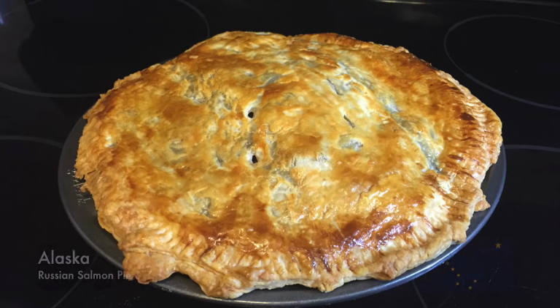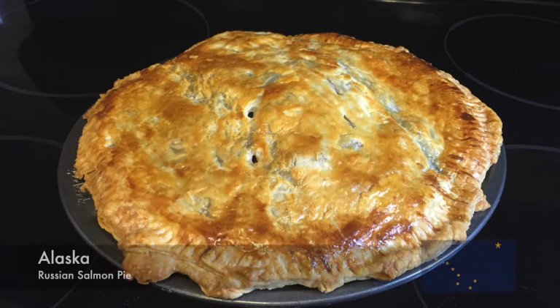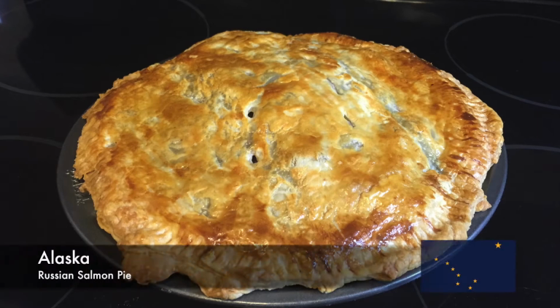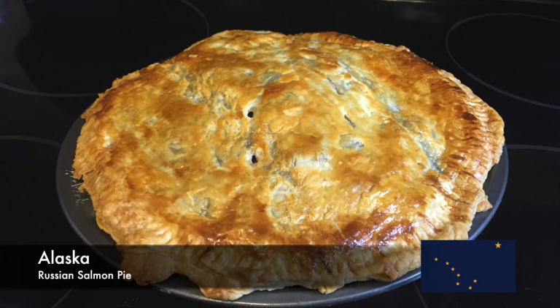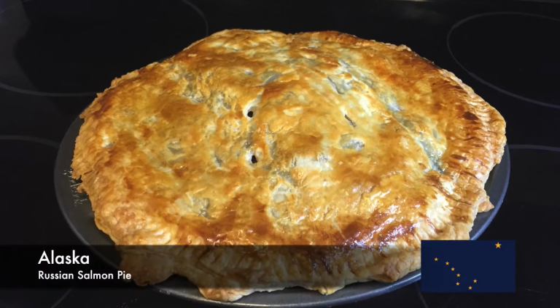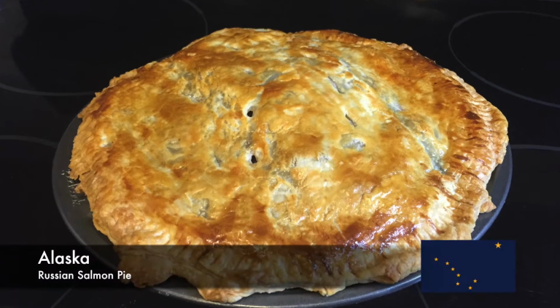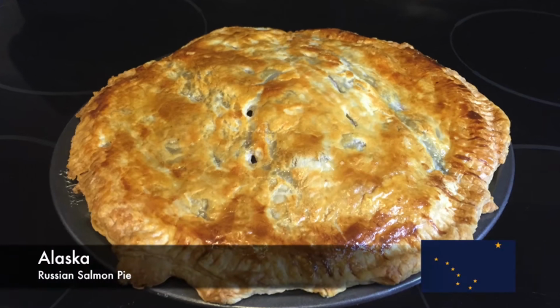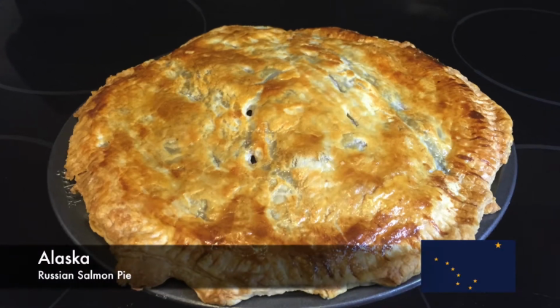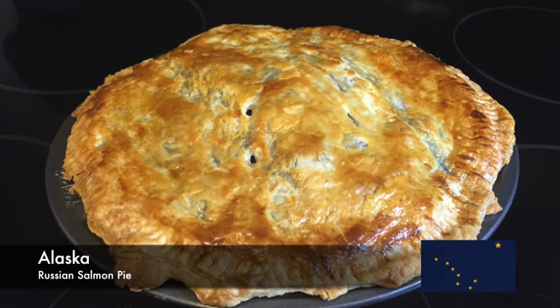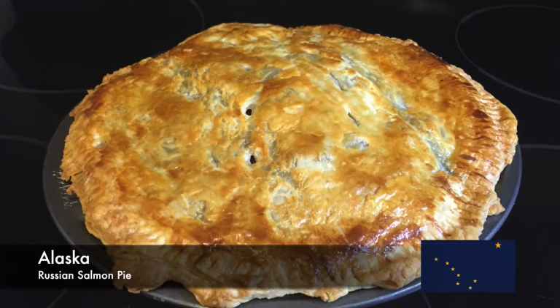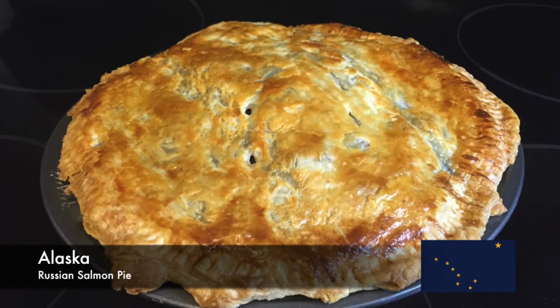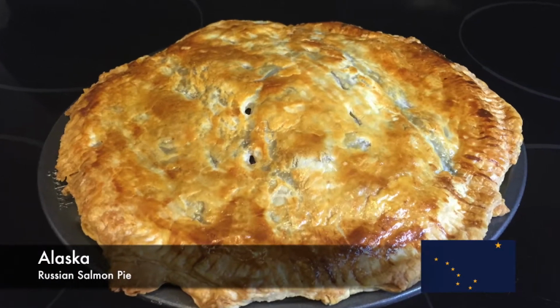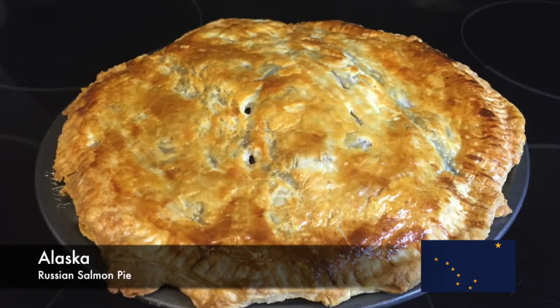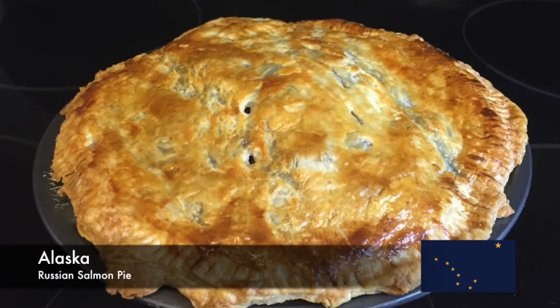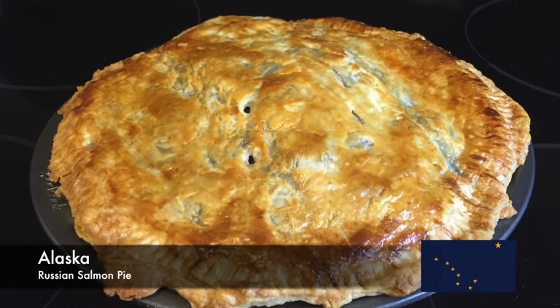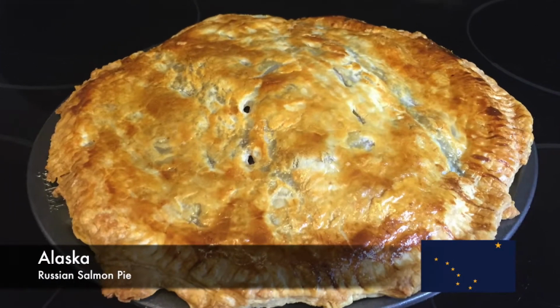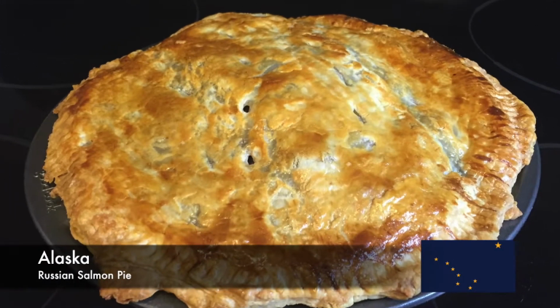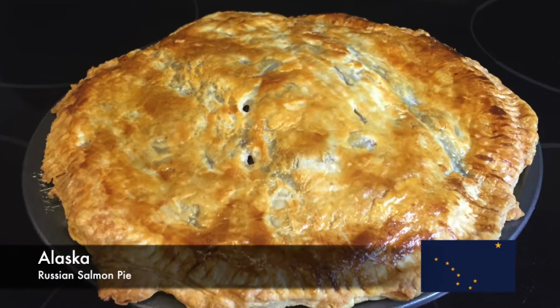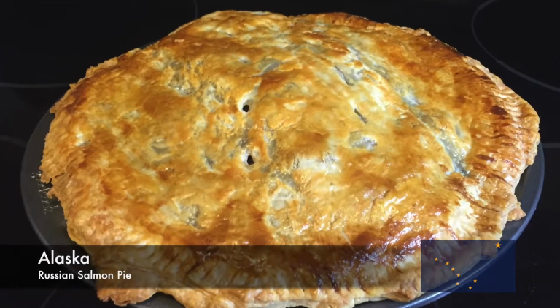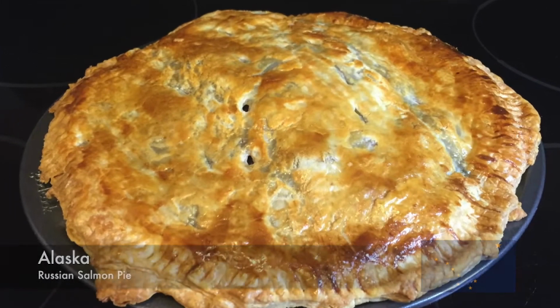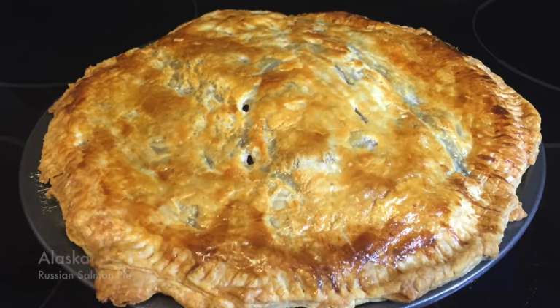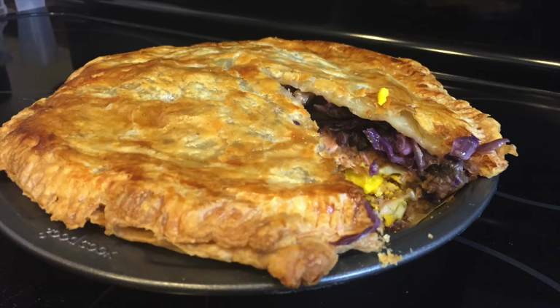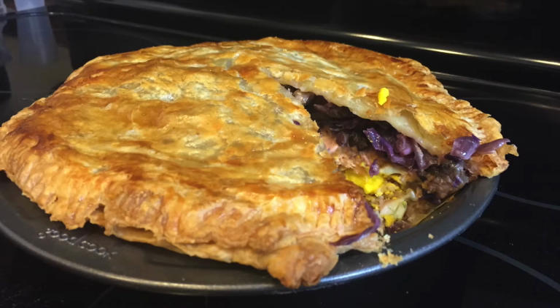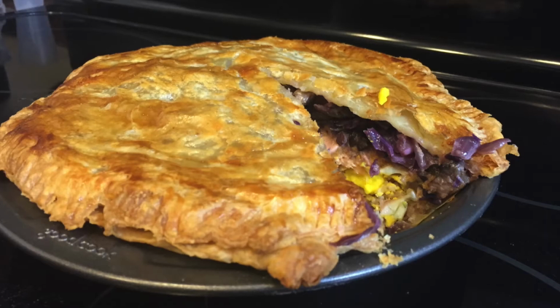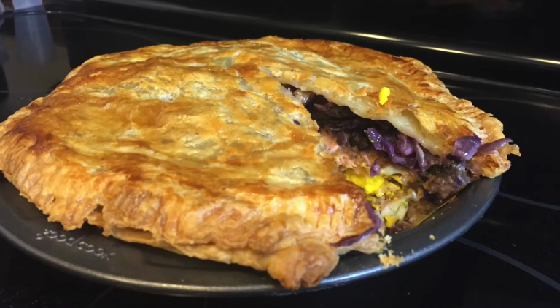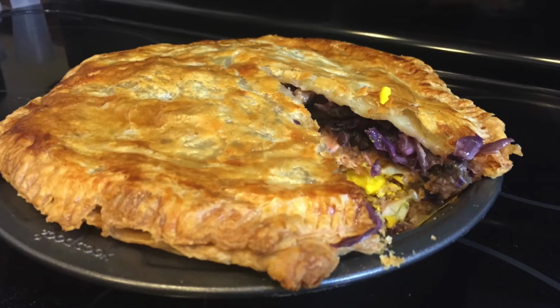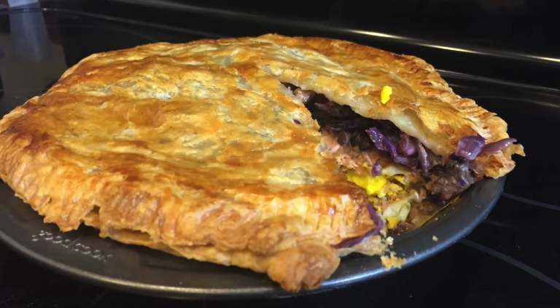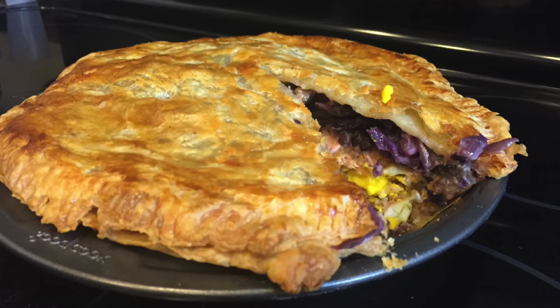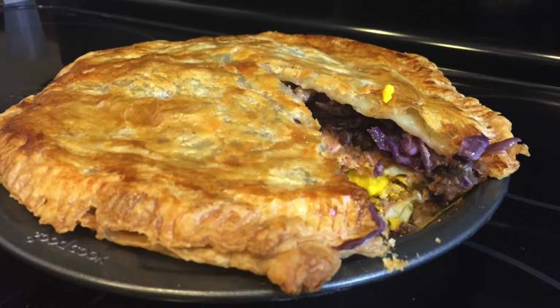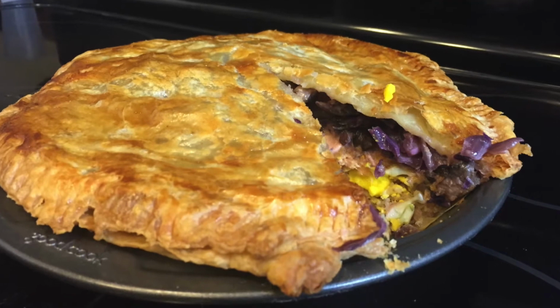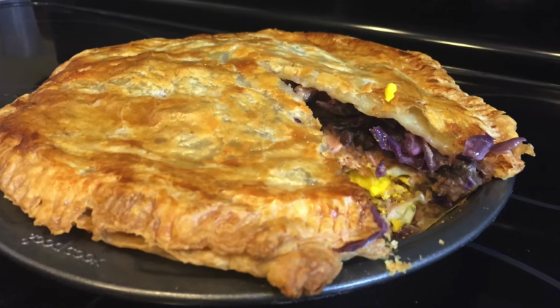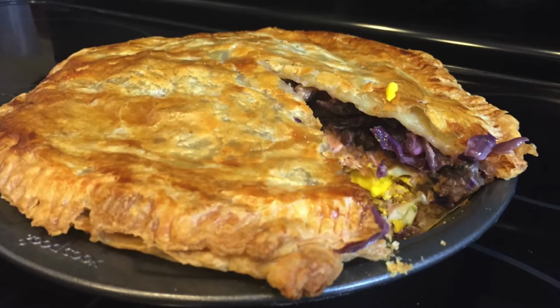From the New York Times, United States of Thanksgiving — this is Alaska's recipe, which is Russian salmon pie.